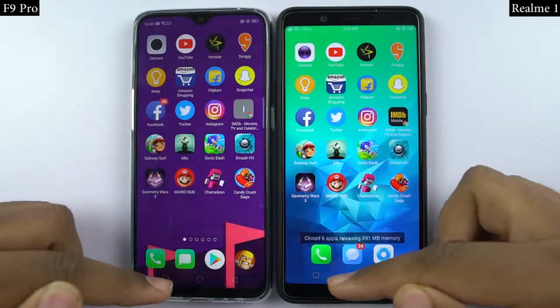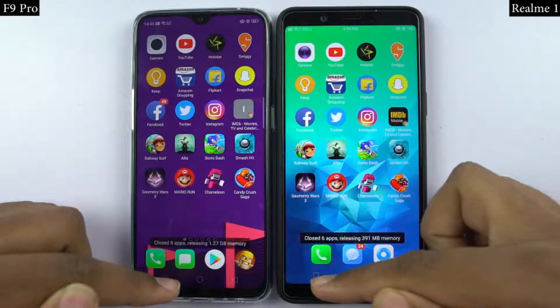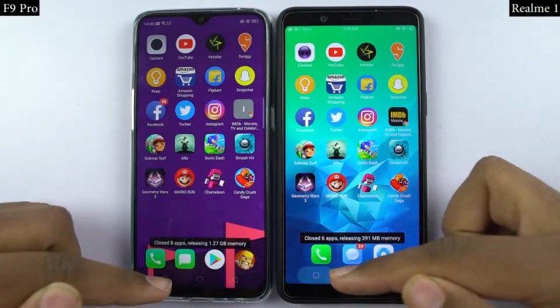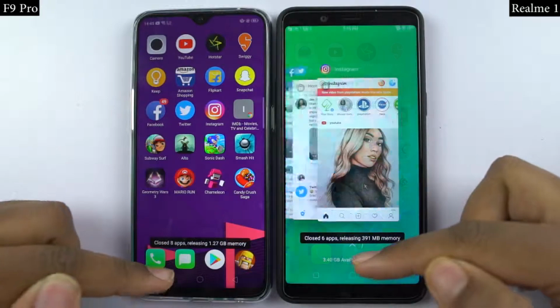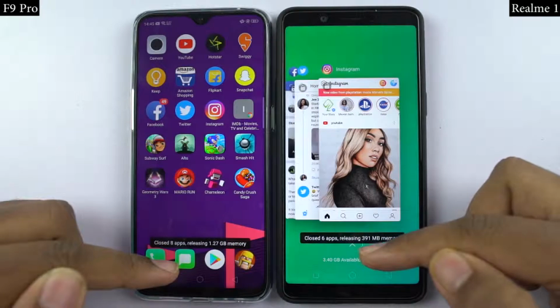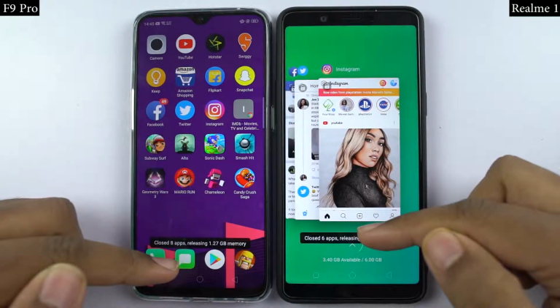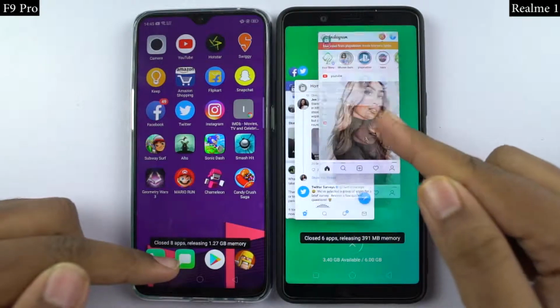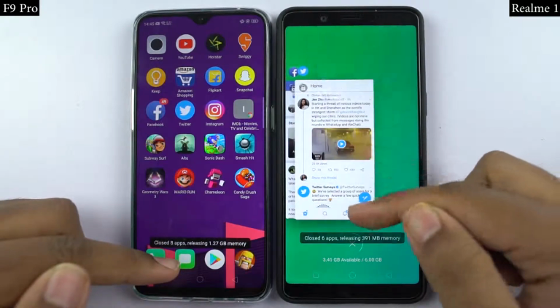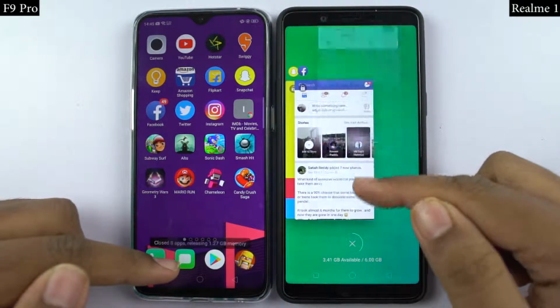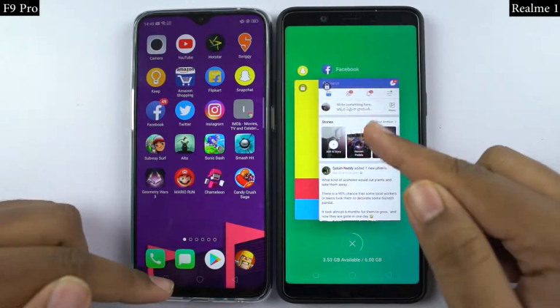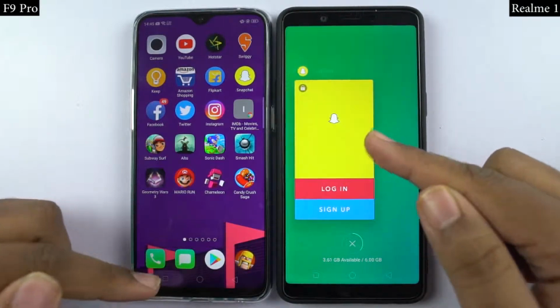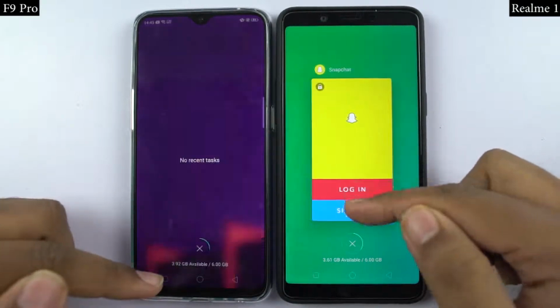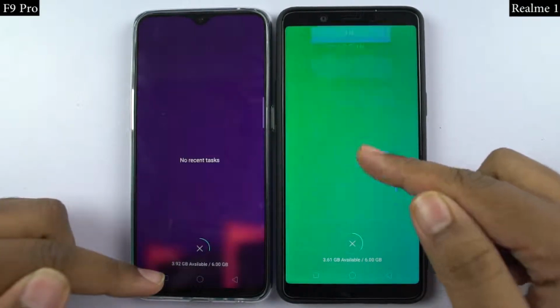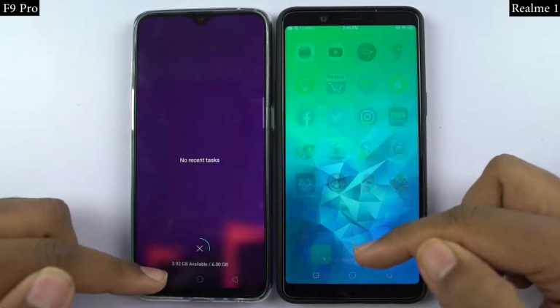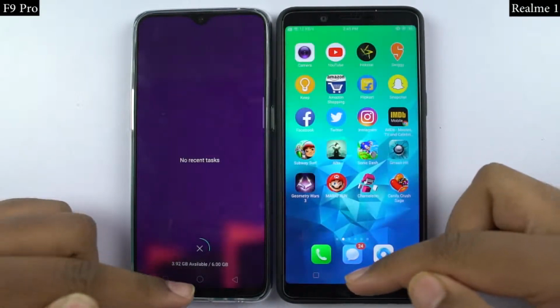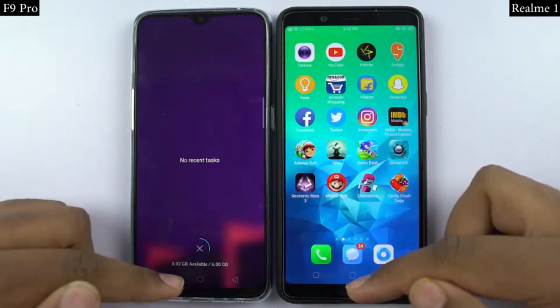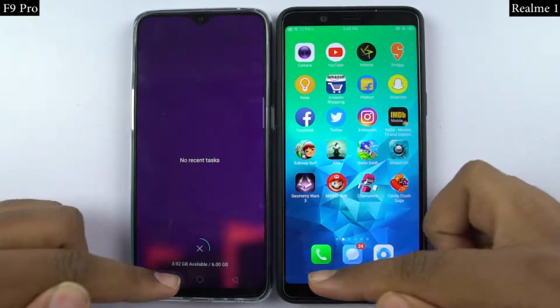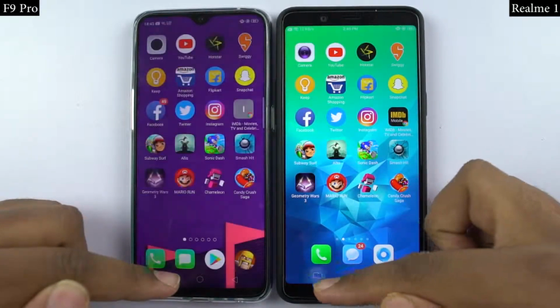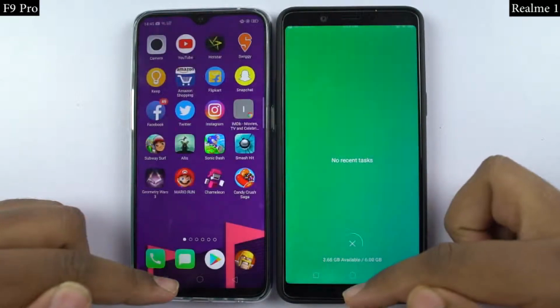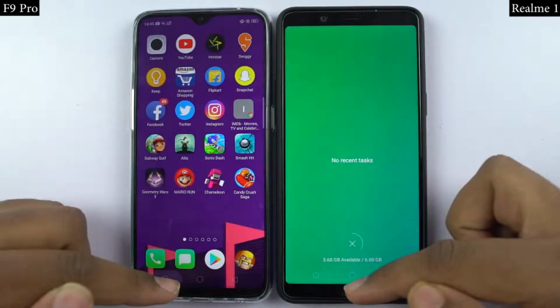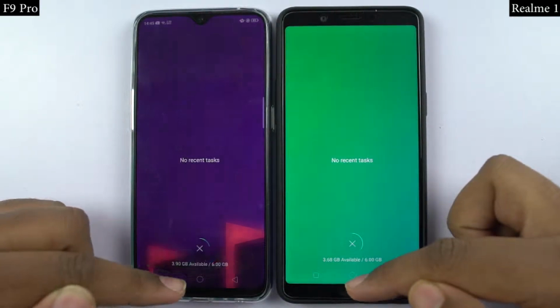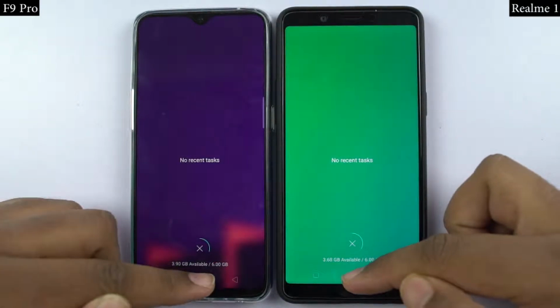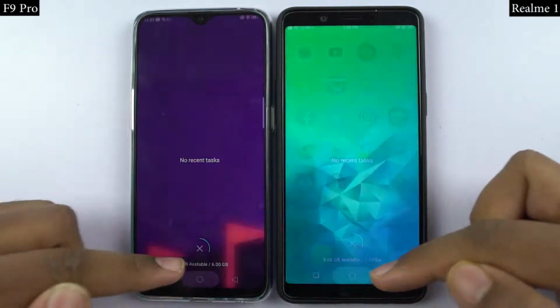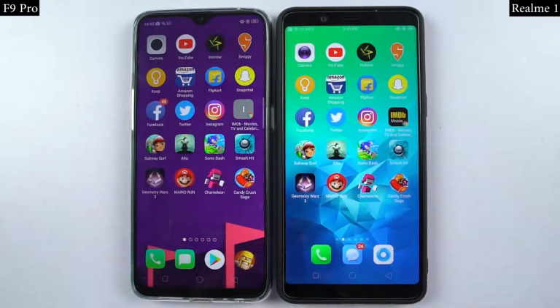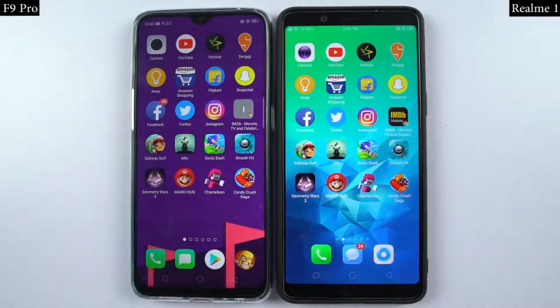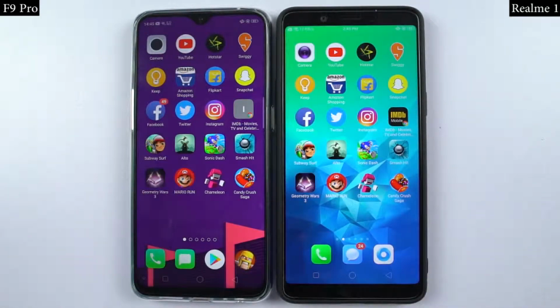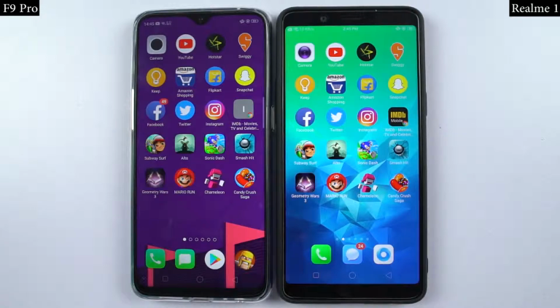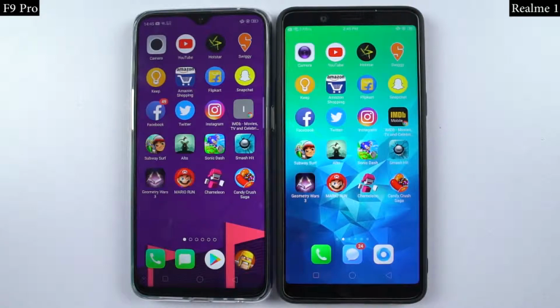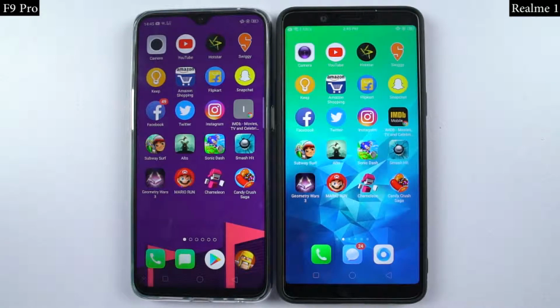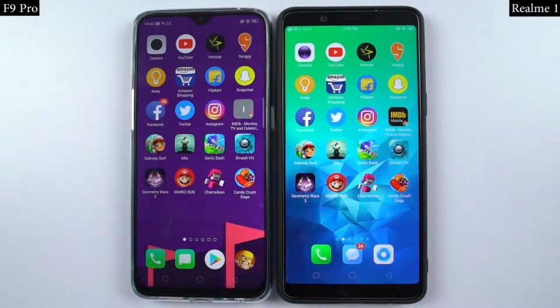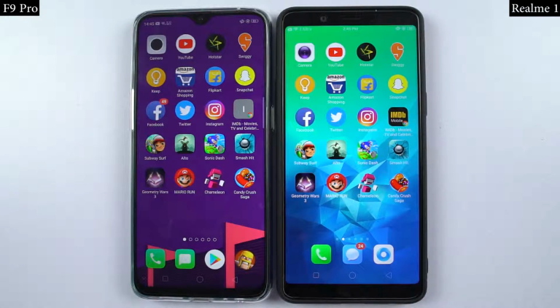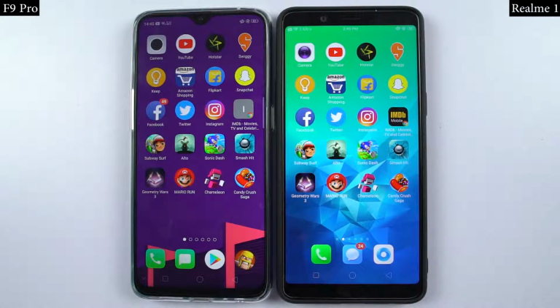By the way, both phones are connected to the same WiFi network, and all the applications have been updated to the latest version. Now let's see how they perform.